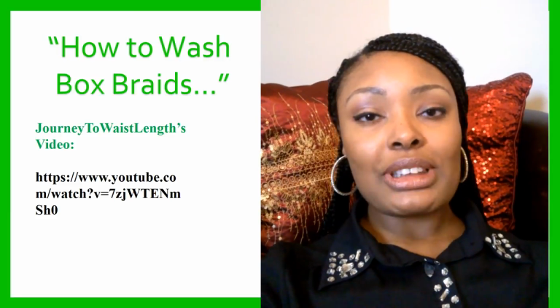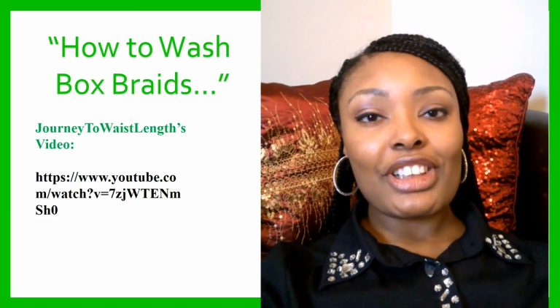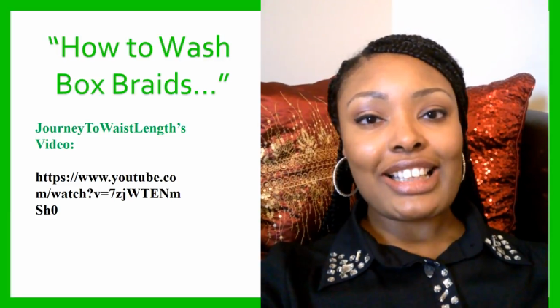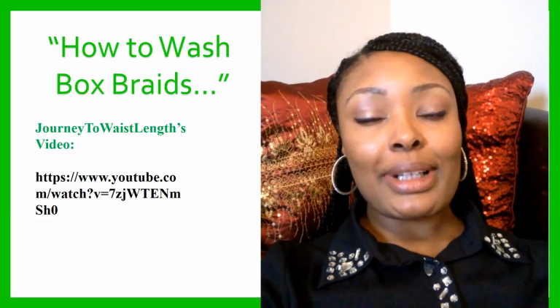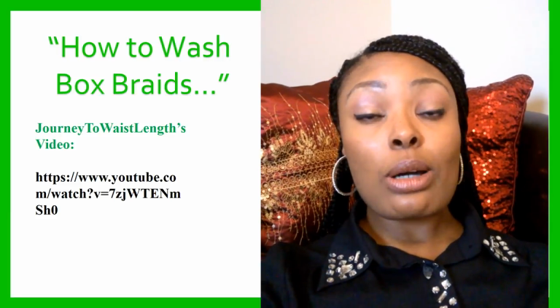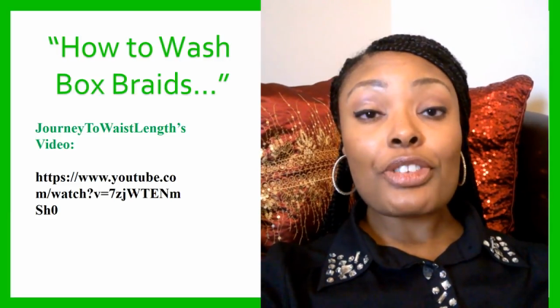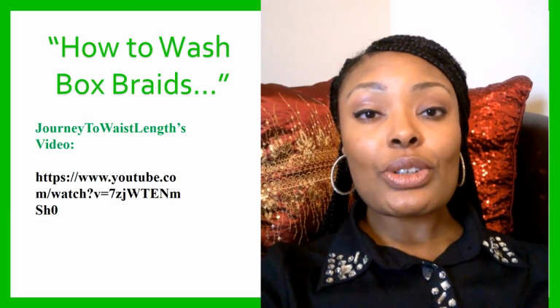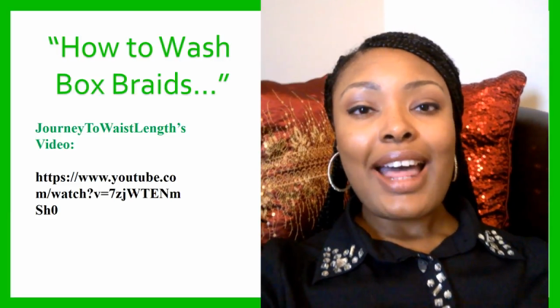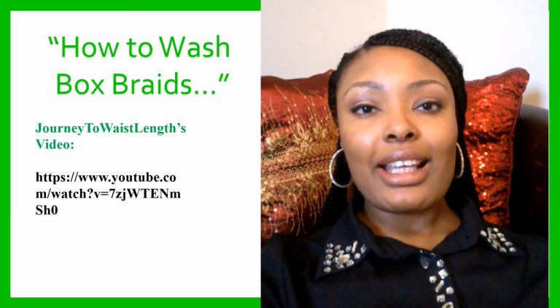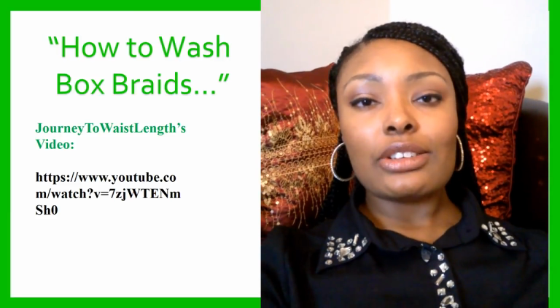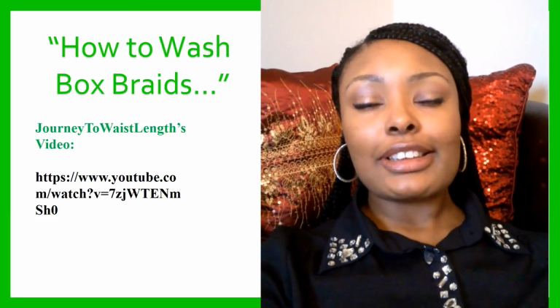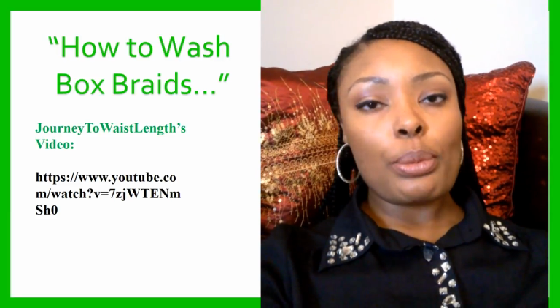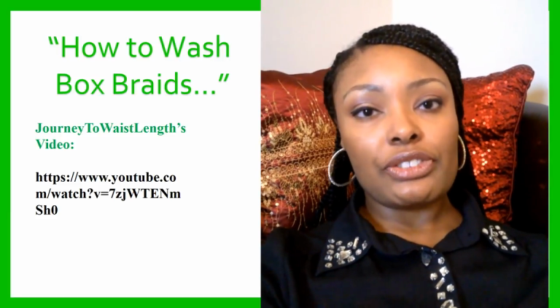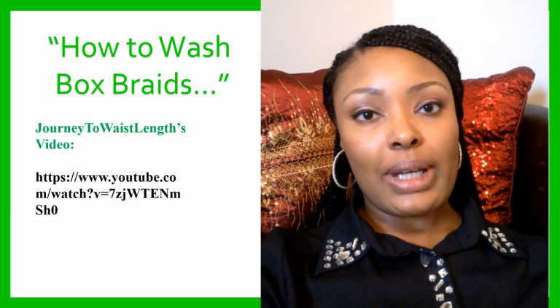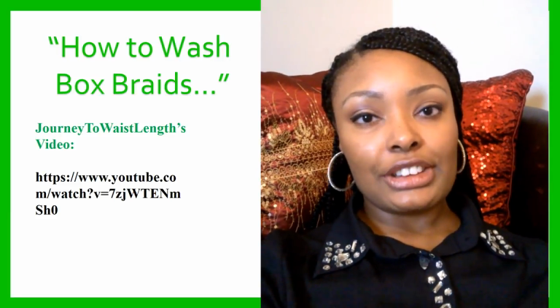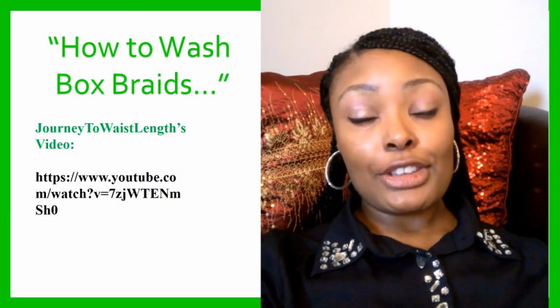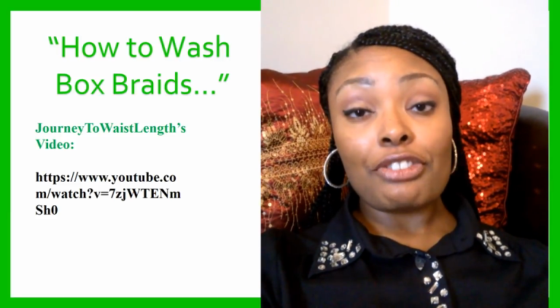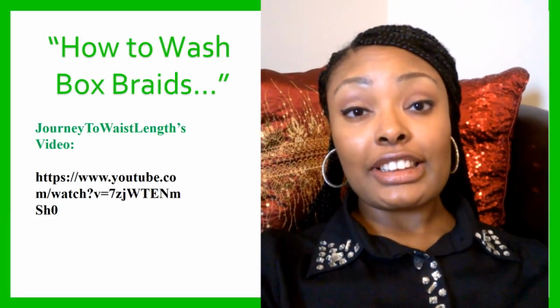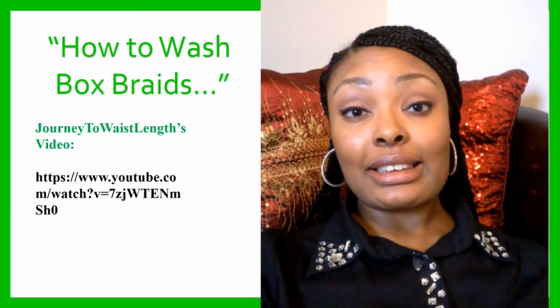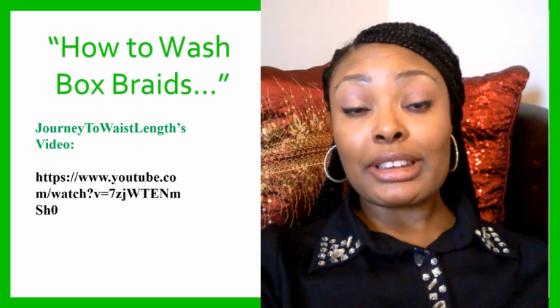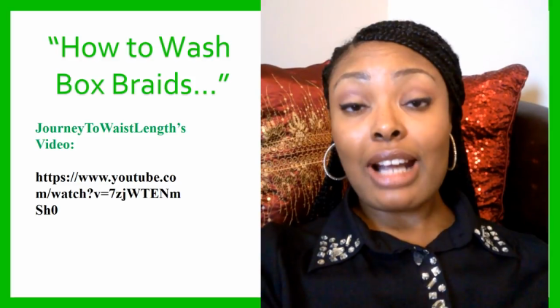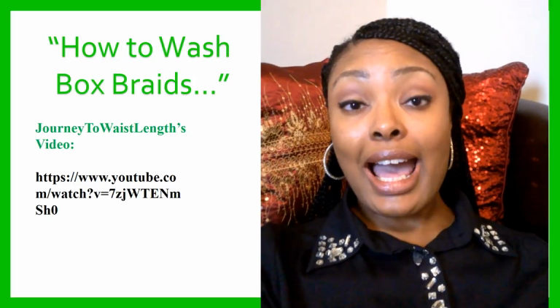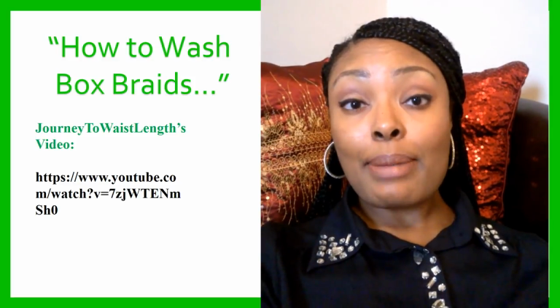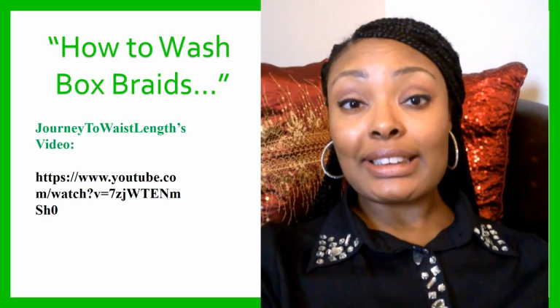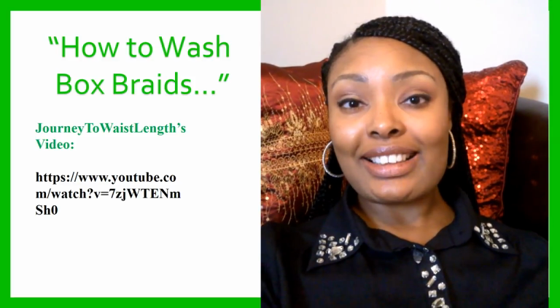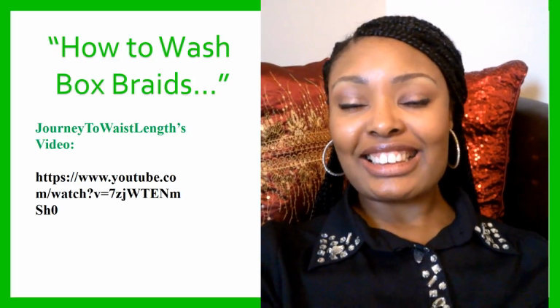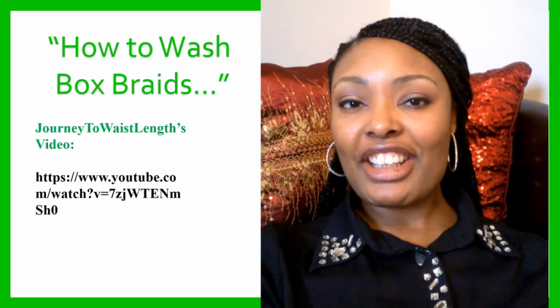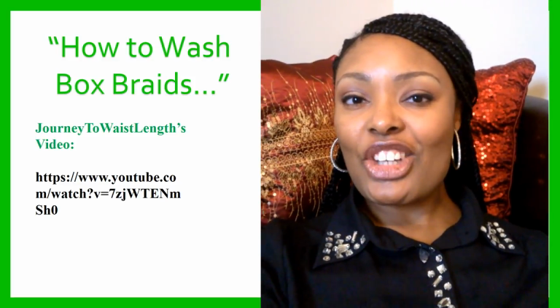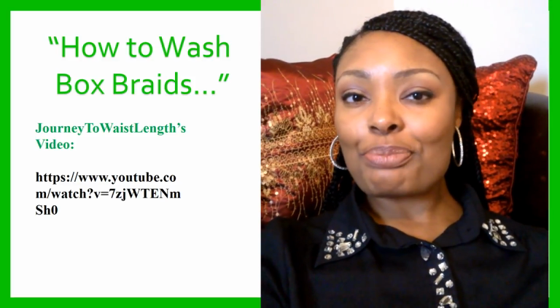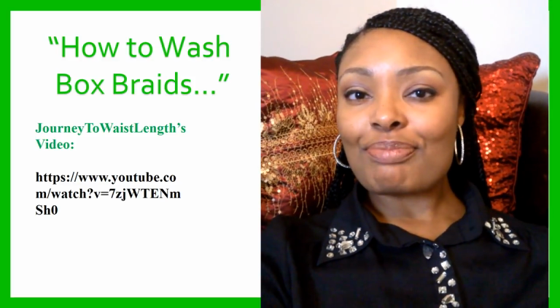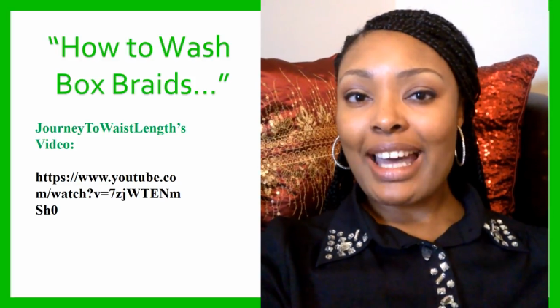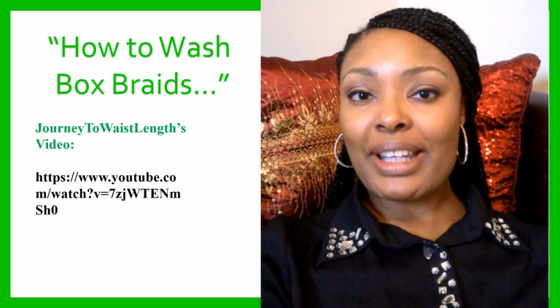I hope this video has been helpful. Thank you so much for watching. Don't forget to subscribe until the next video. God bless.